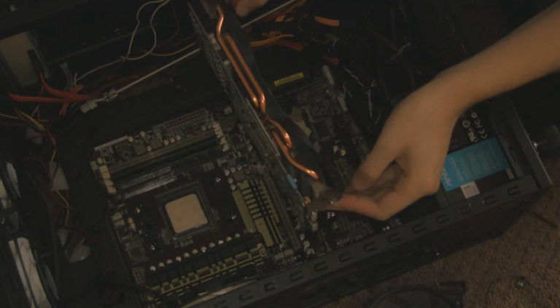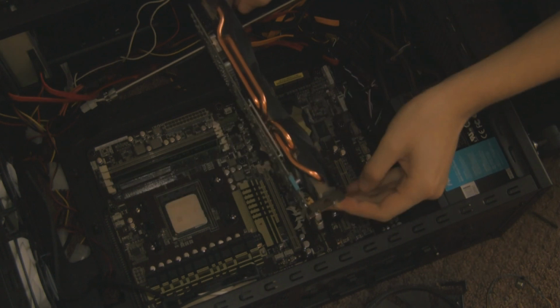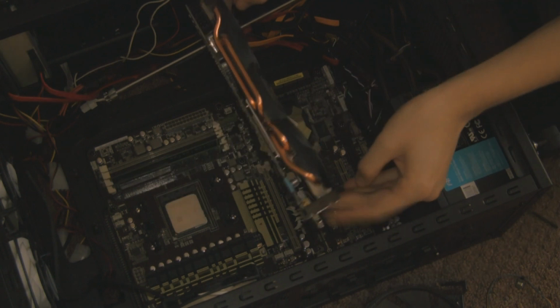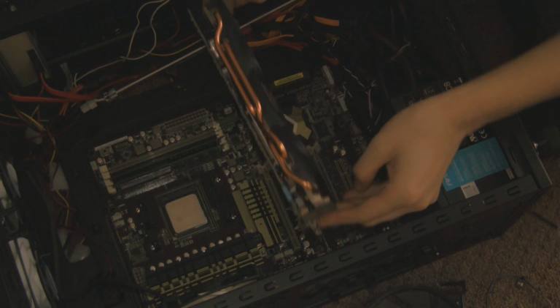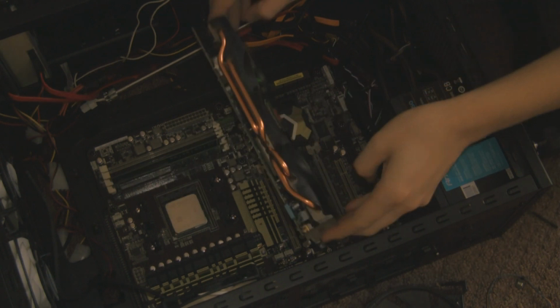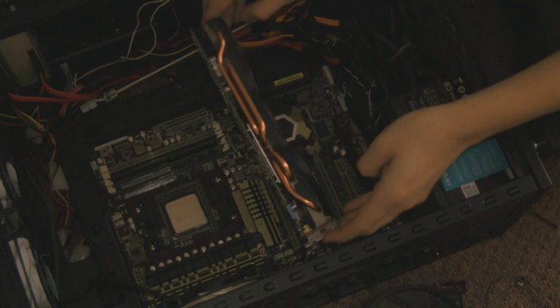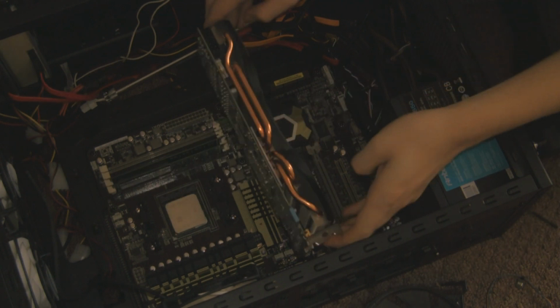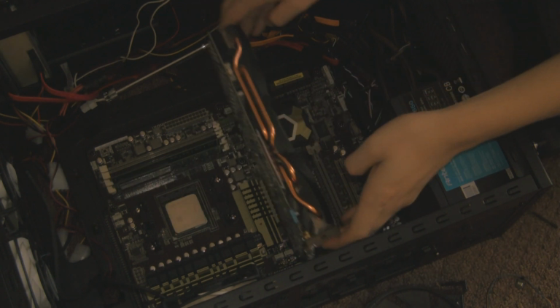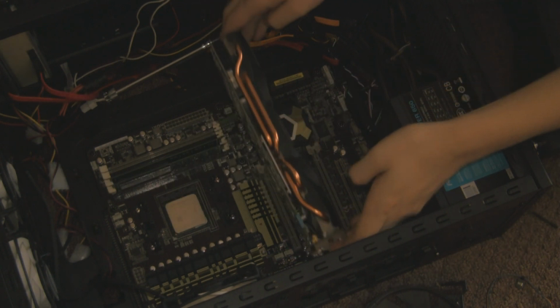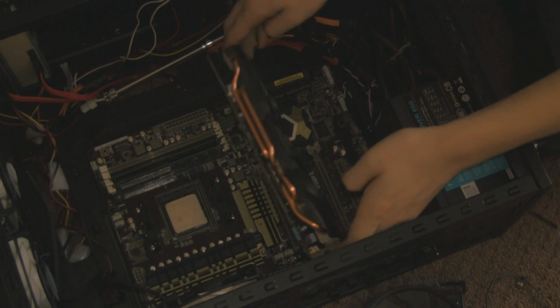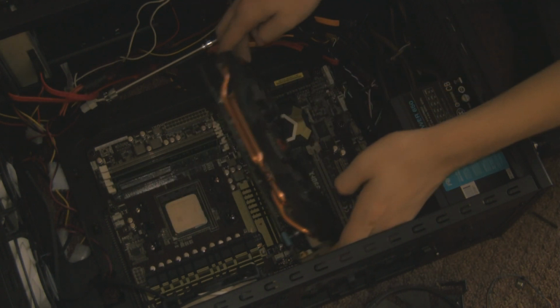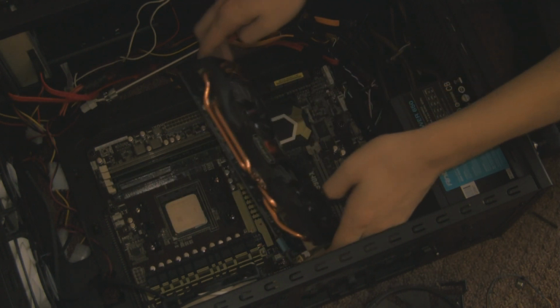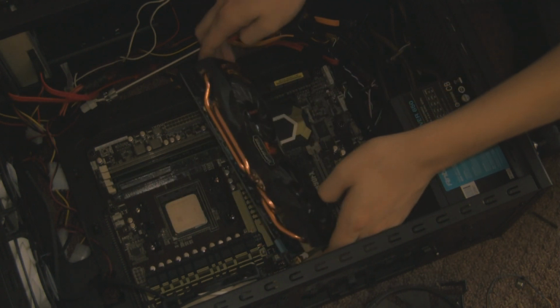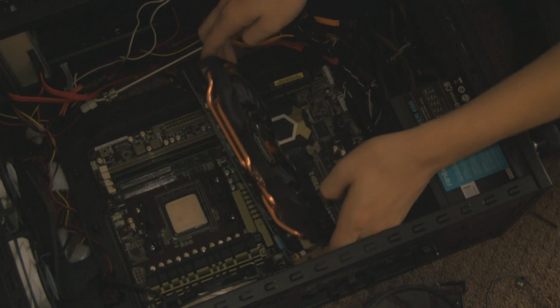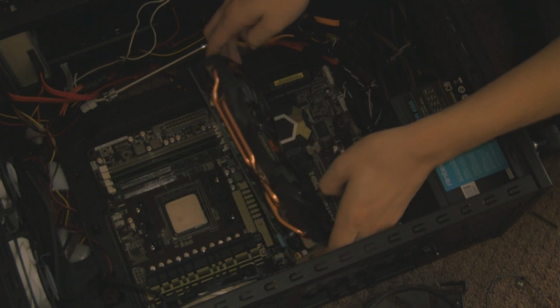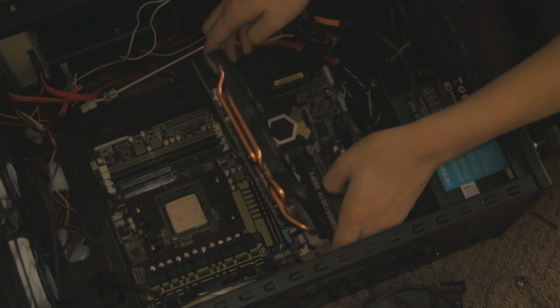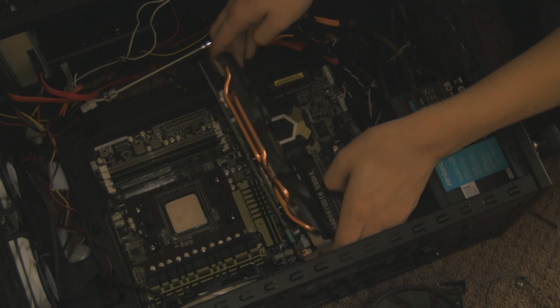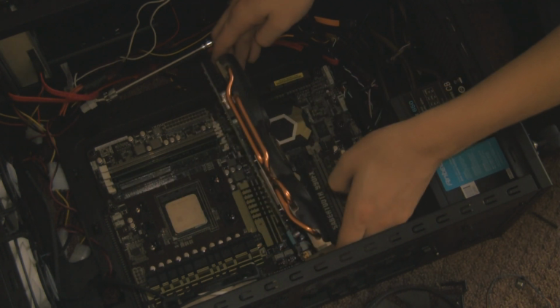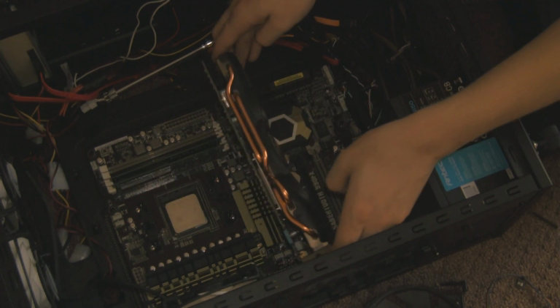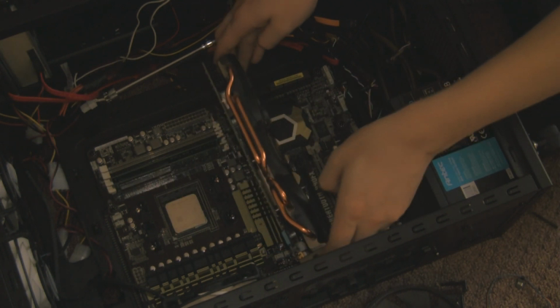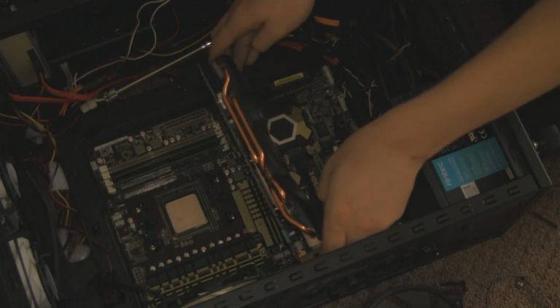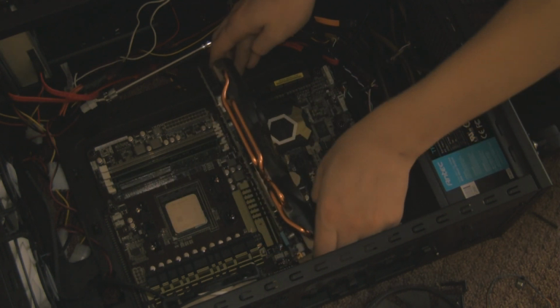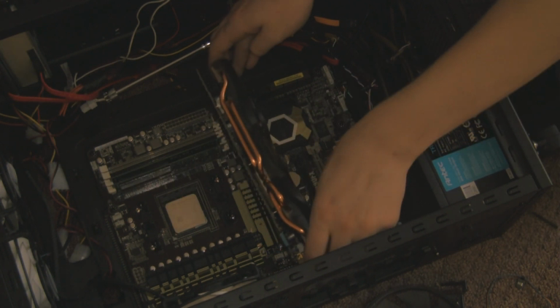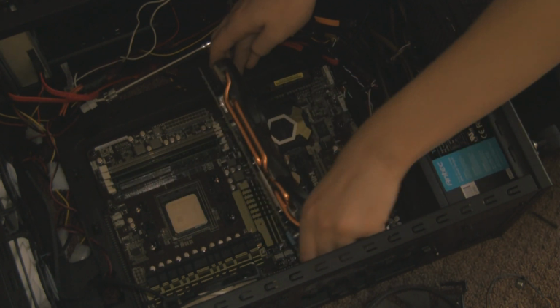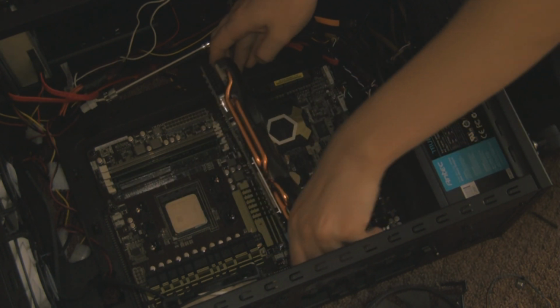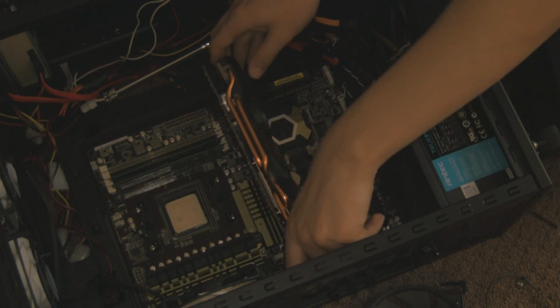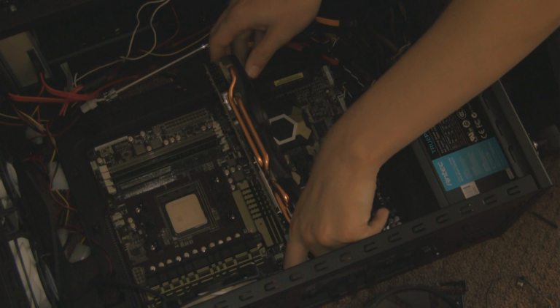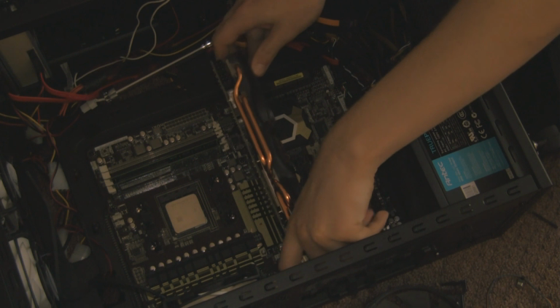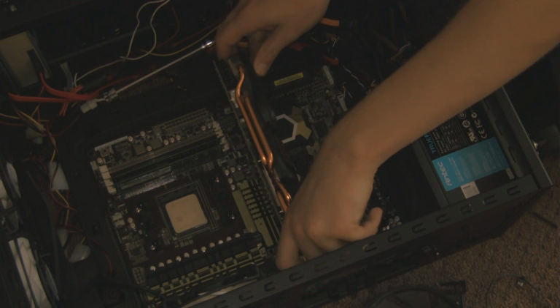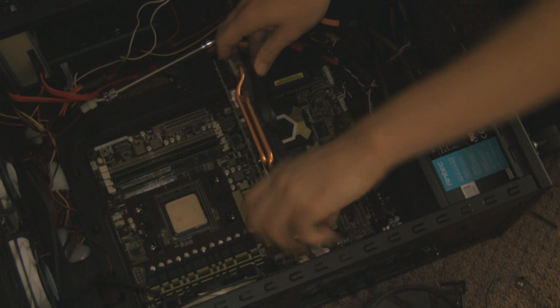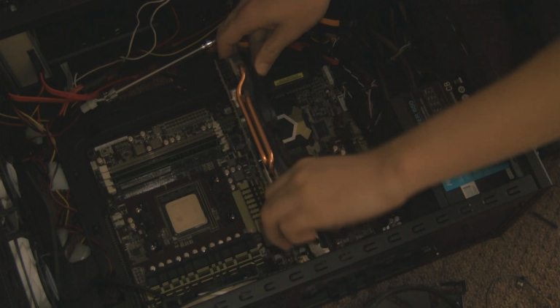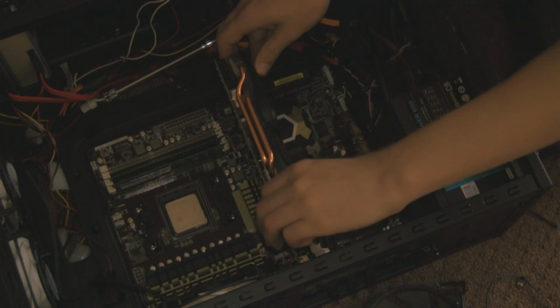I've now moved on to refitting the graphics card. You don't need to play with that clip I showed you earlier — it just slots down into the slot.